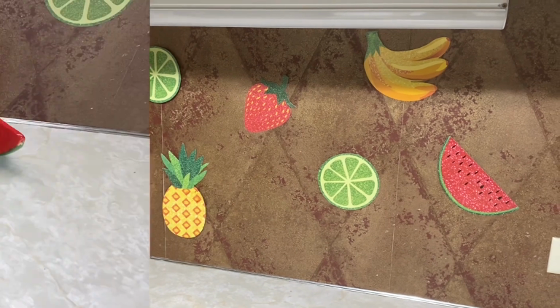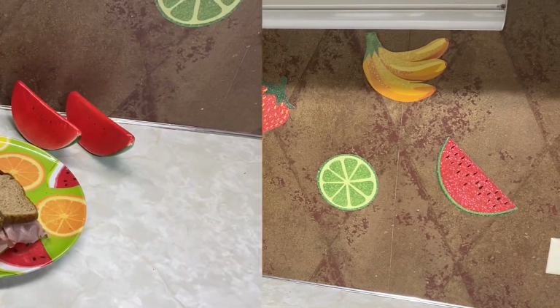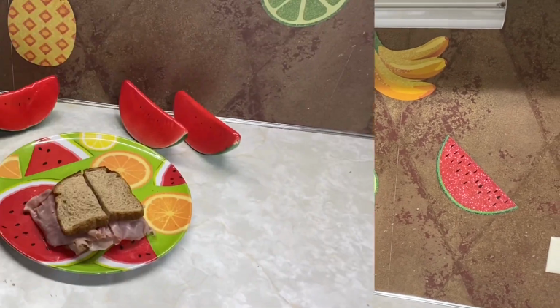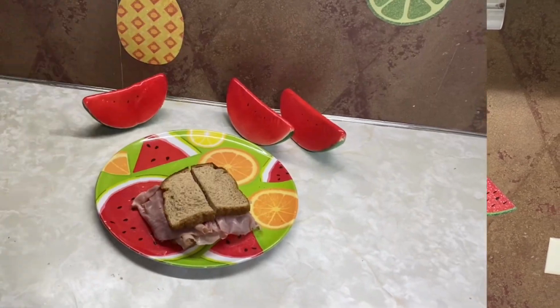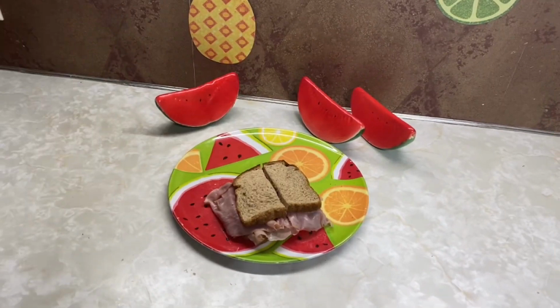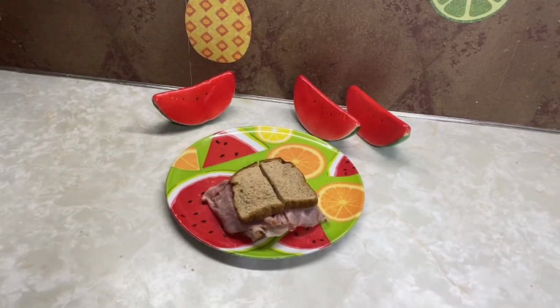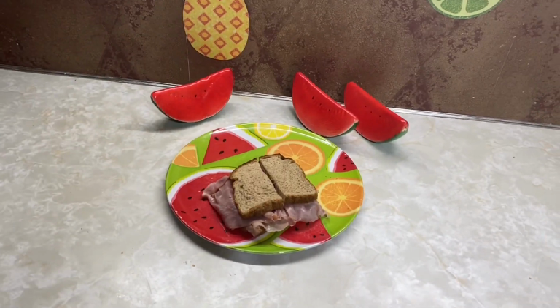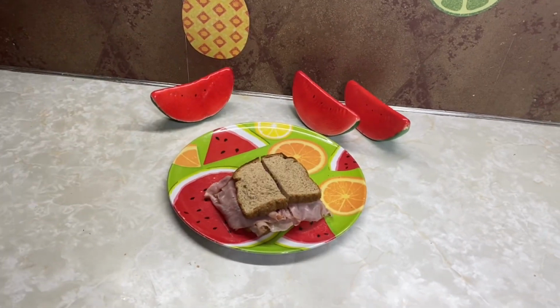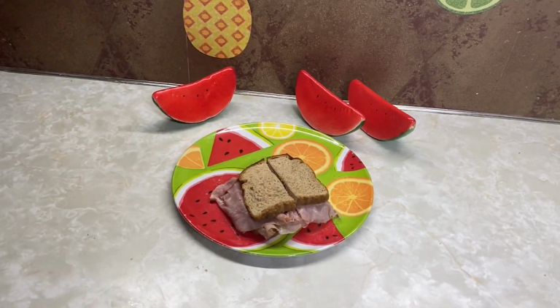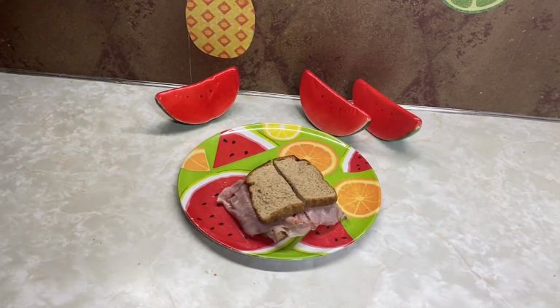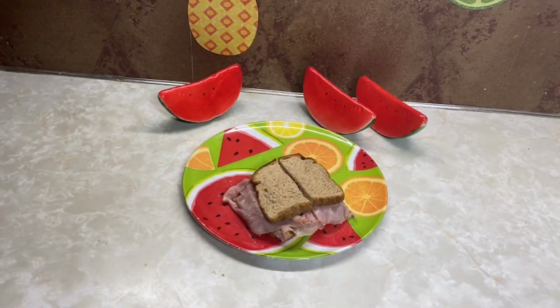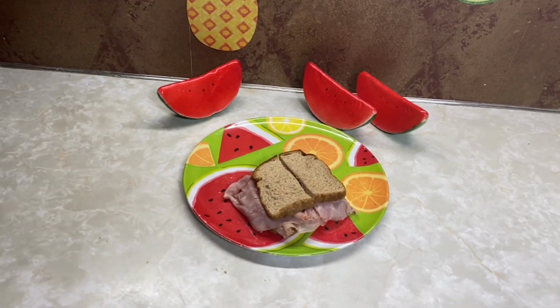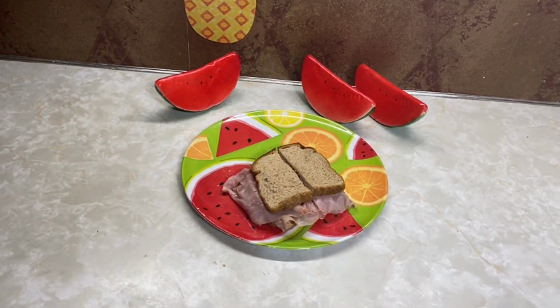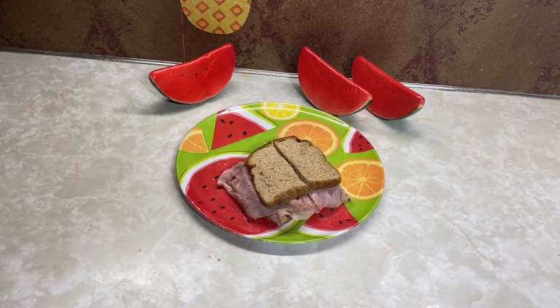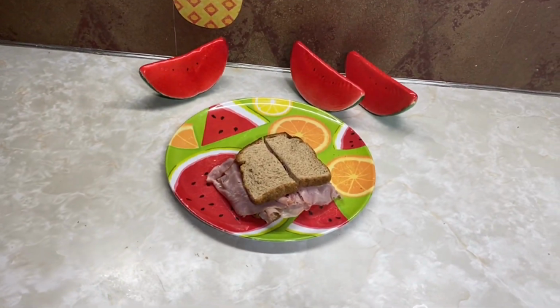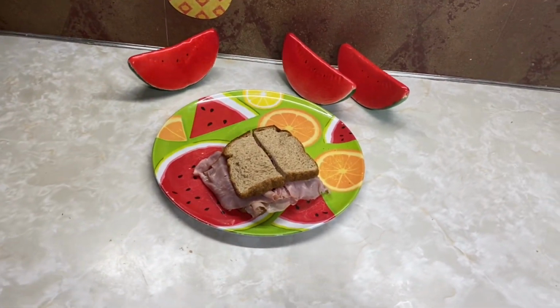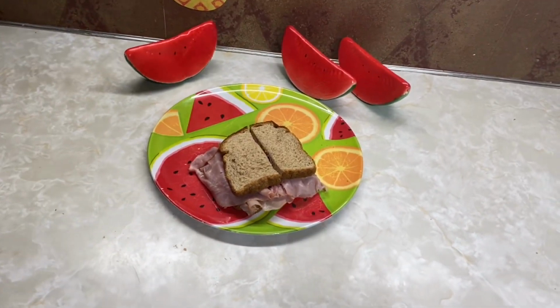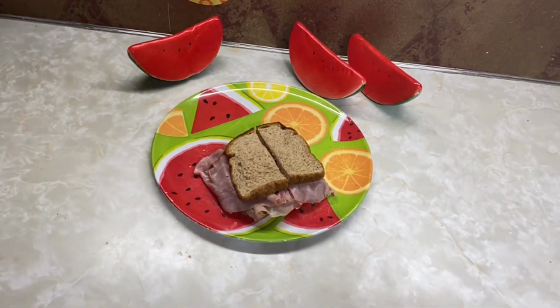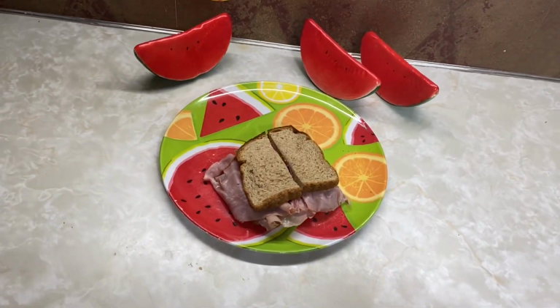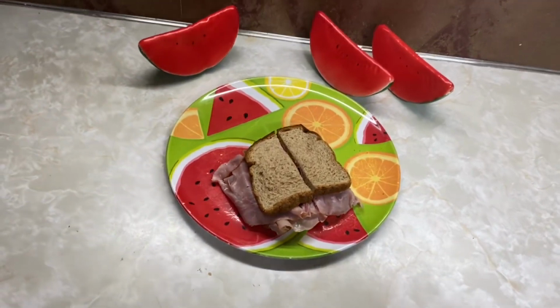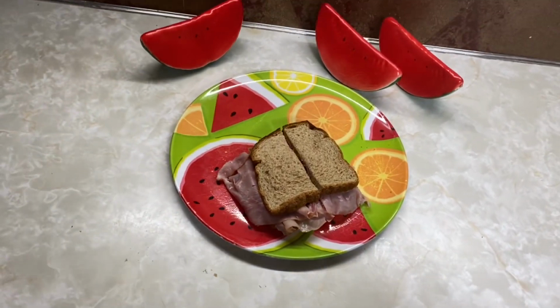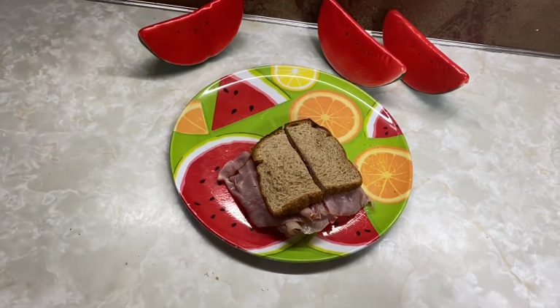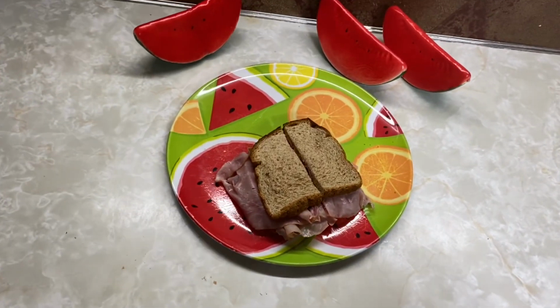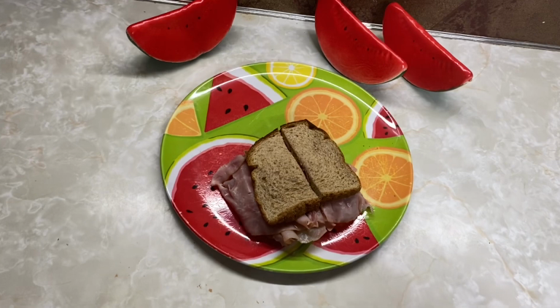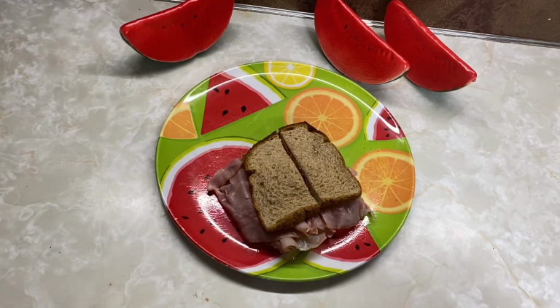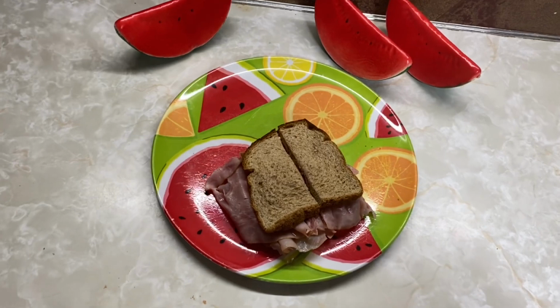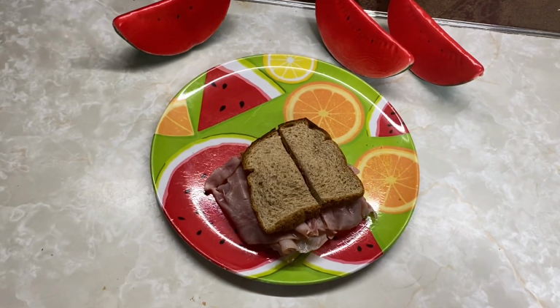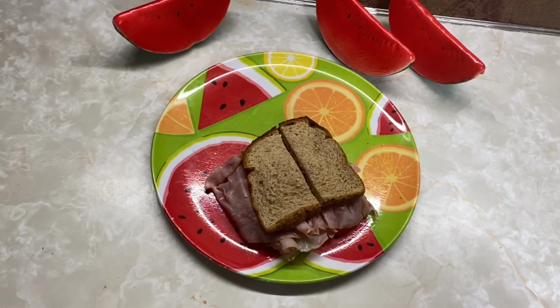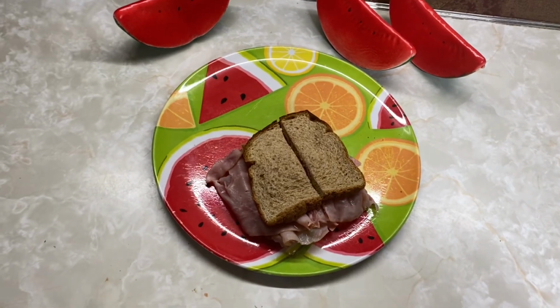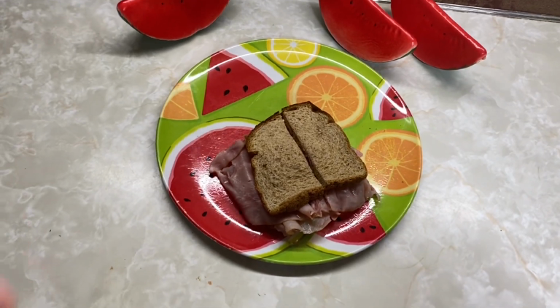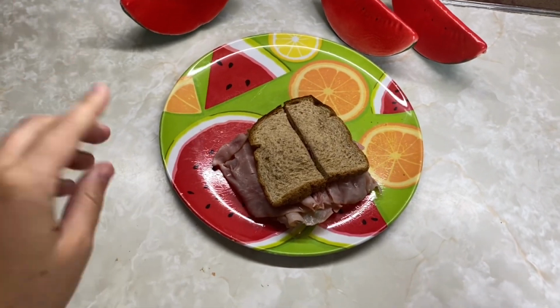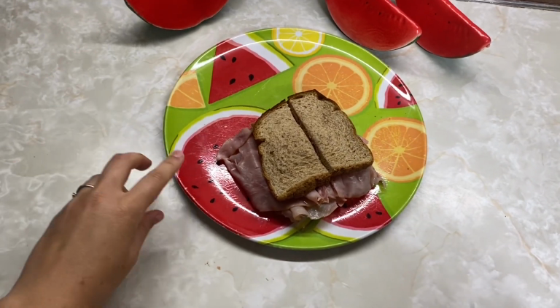For some decor pieces, I got this six-pack of simulated watermelon off of Temu for $4.49.